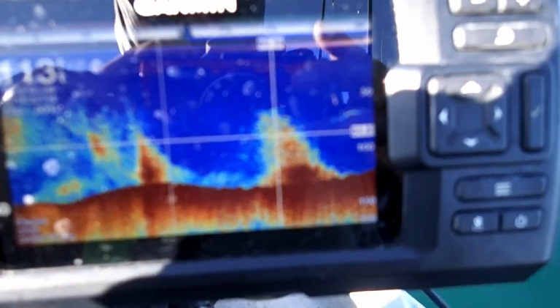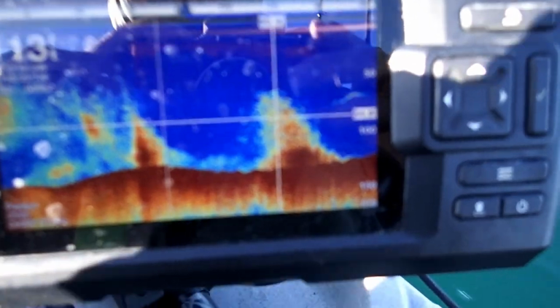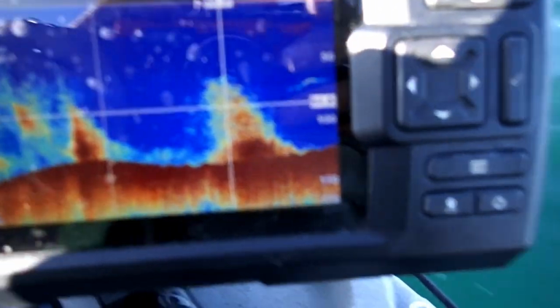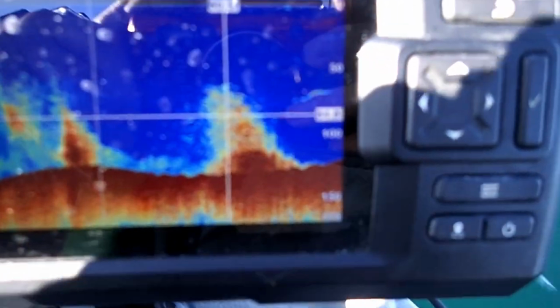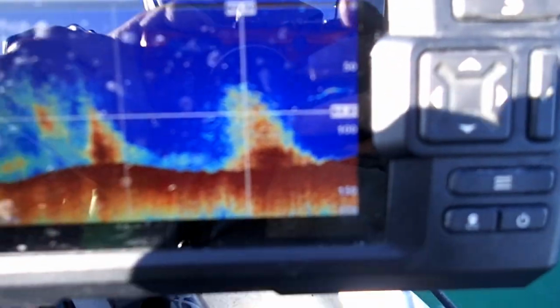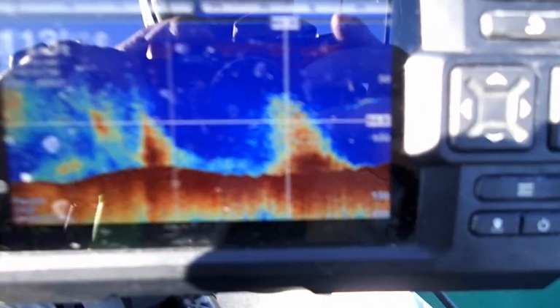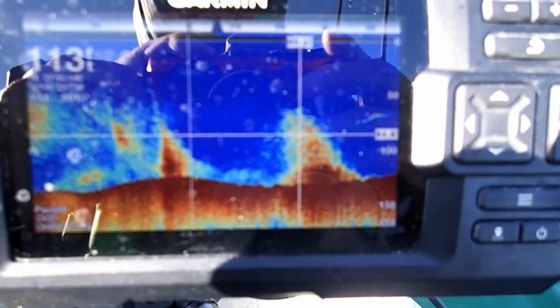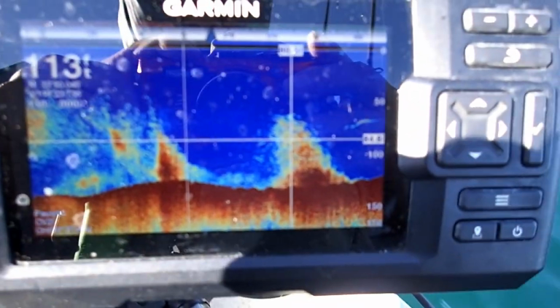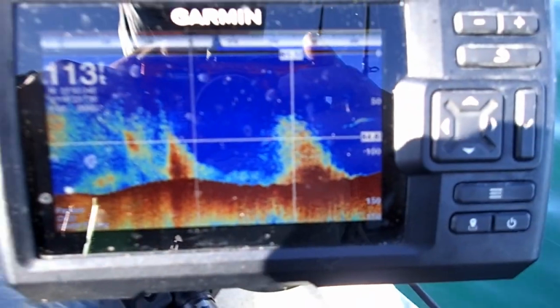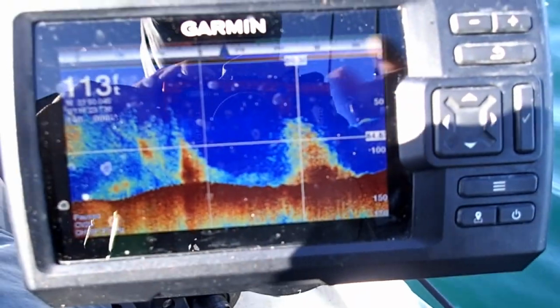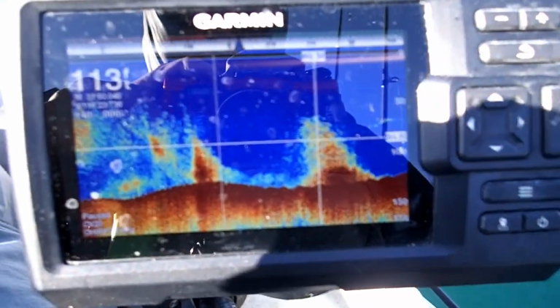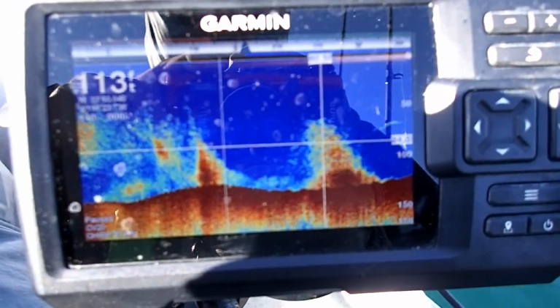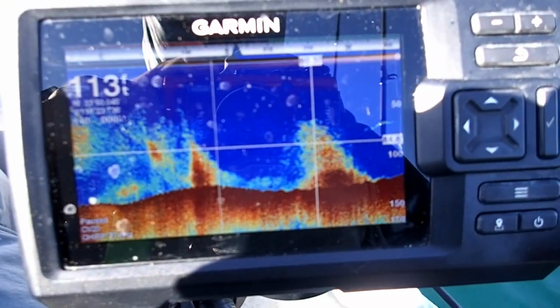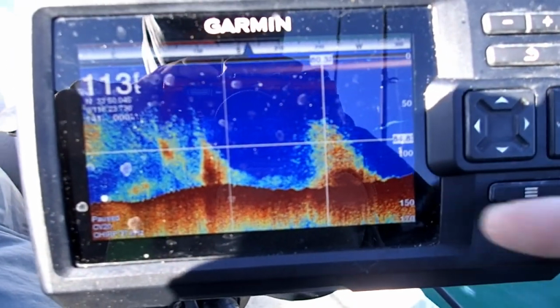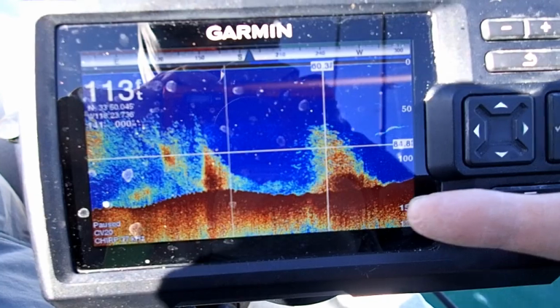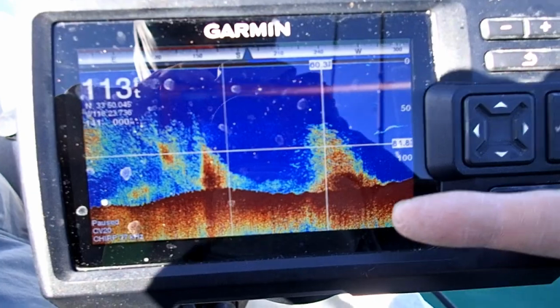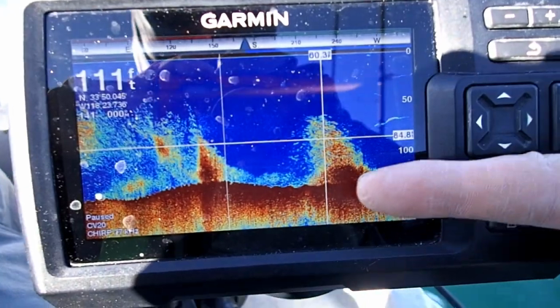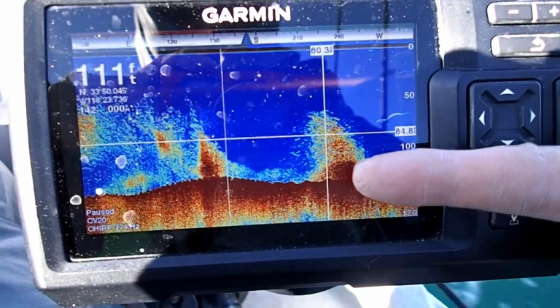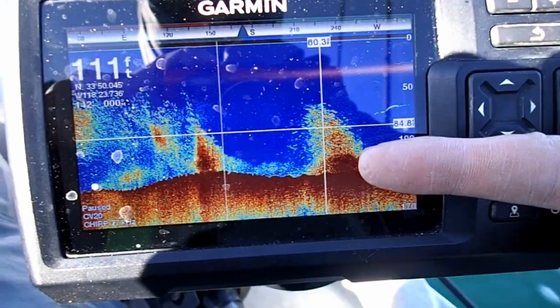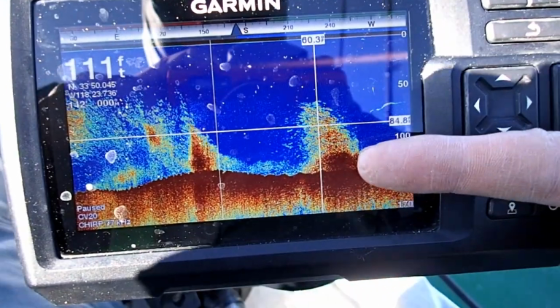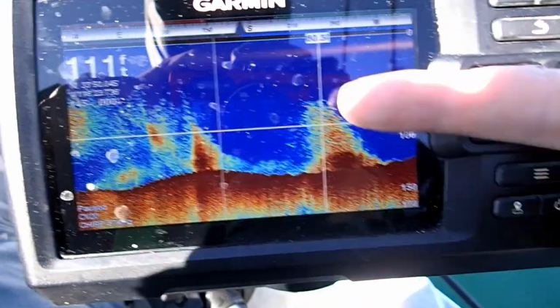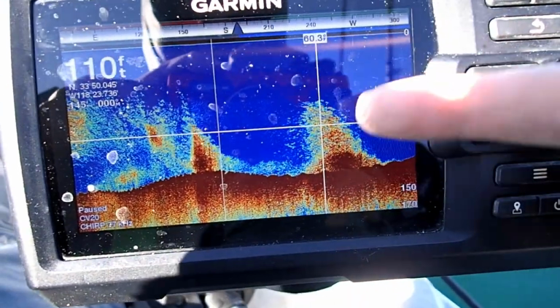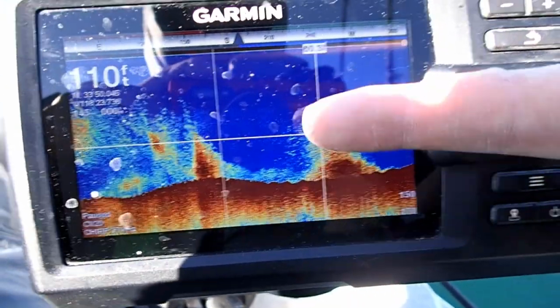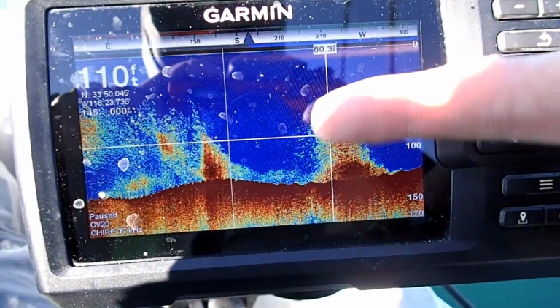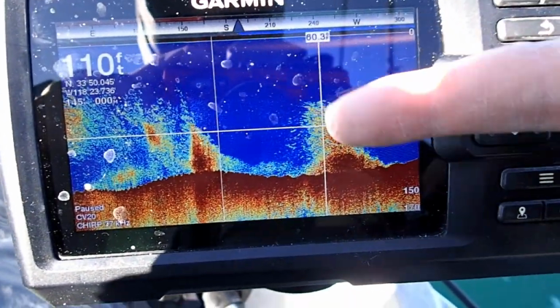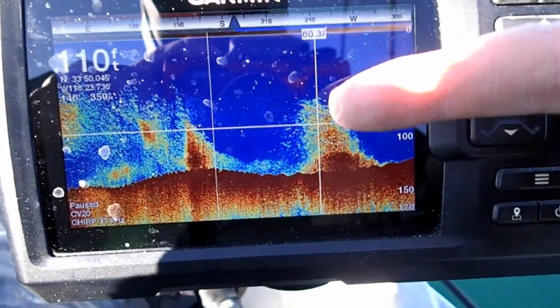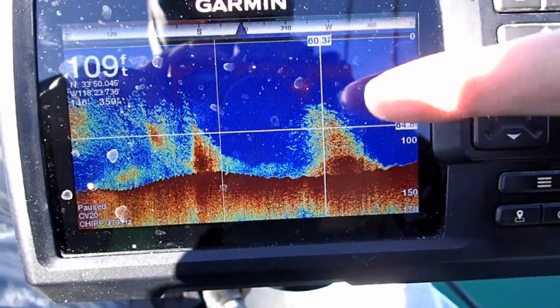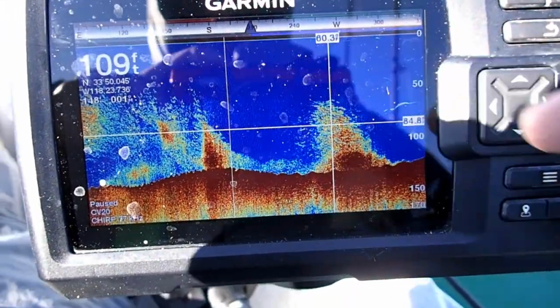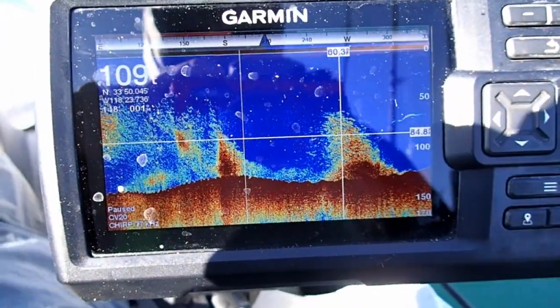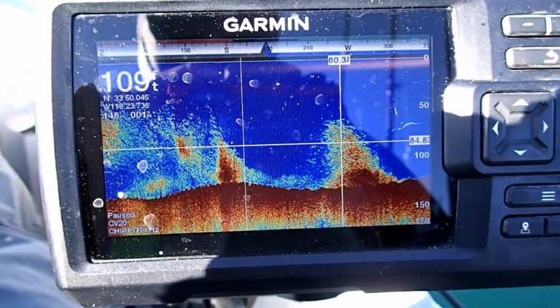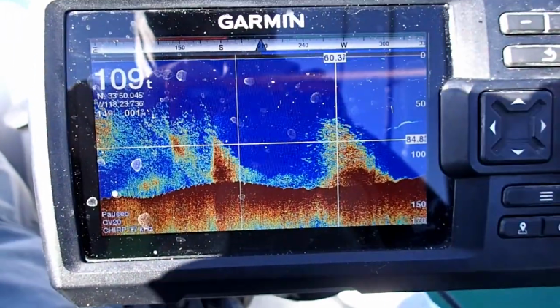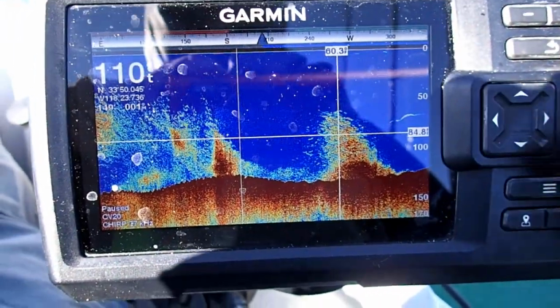Here's another good mark - you've got some kind of underwater structure with fish on top of it.